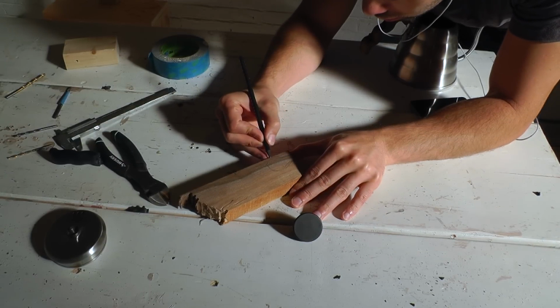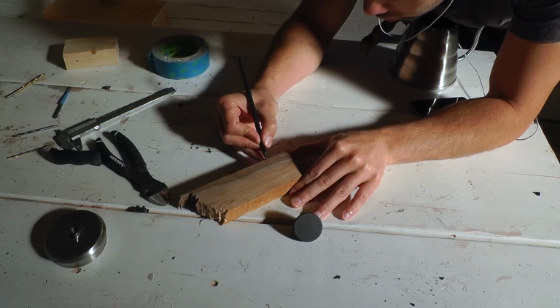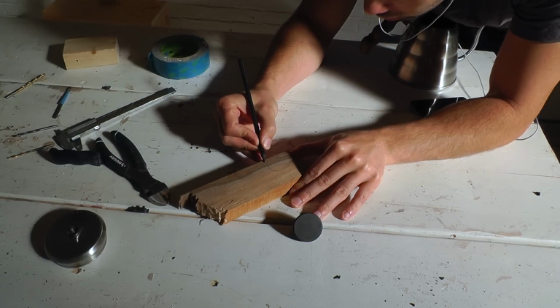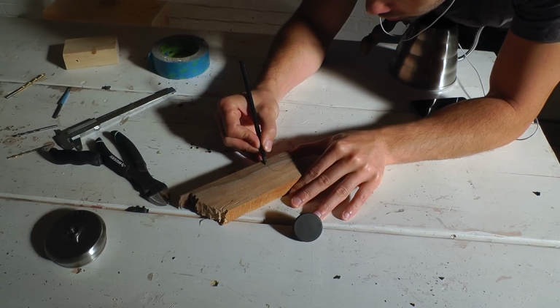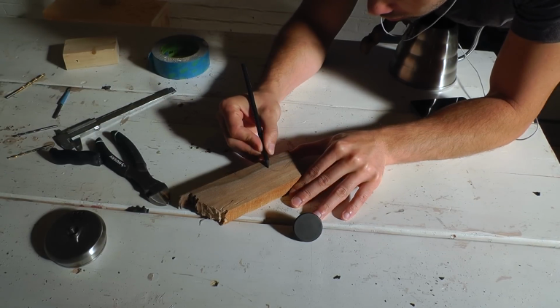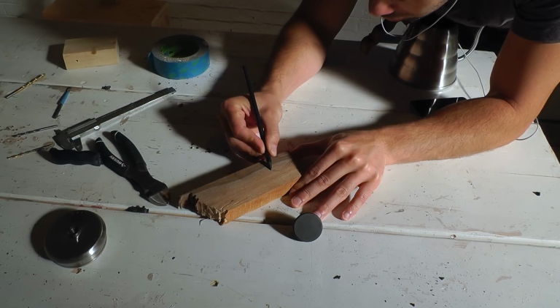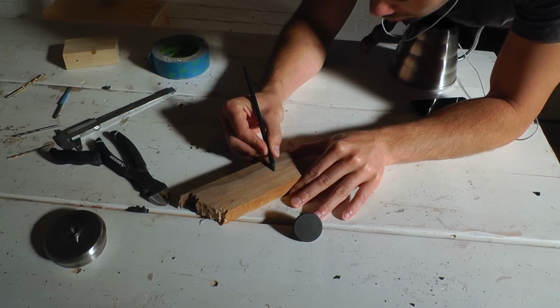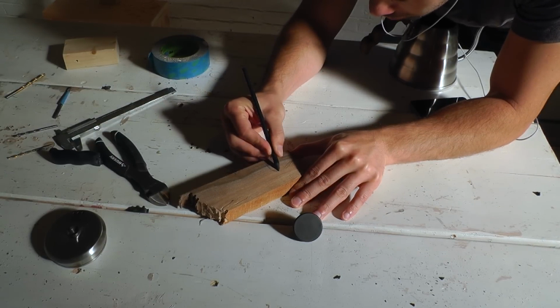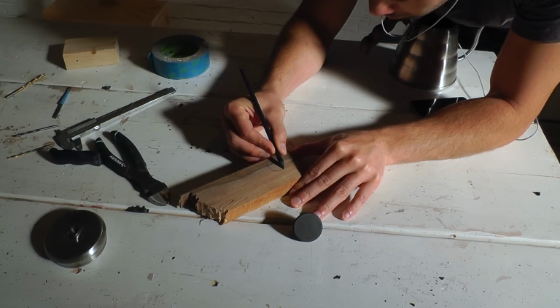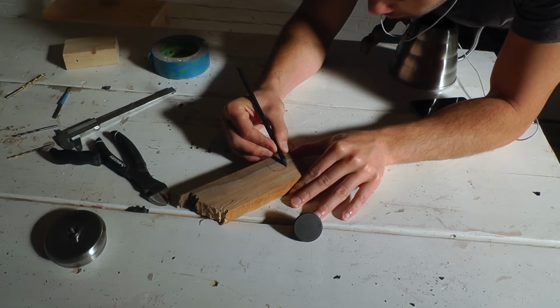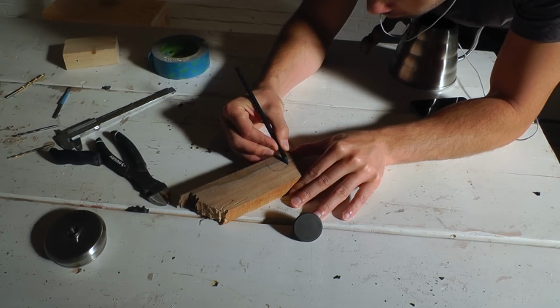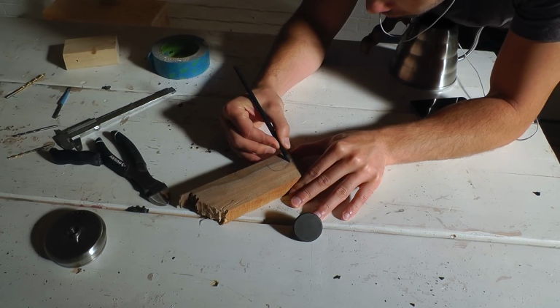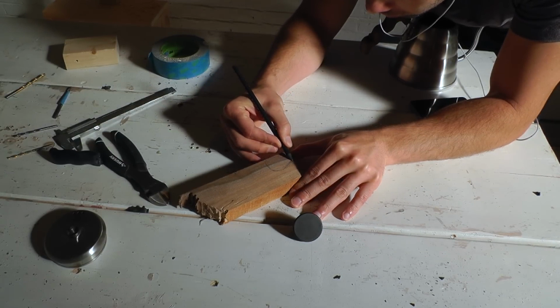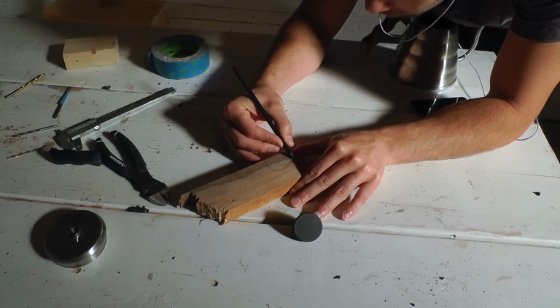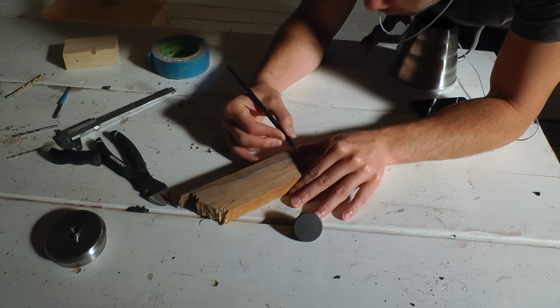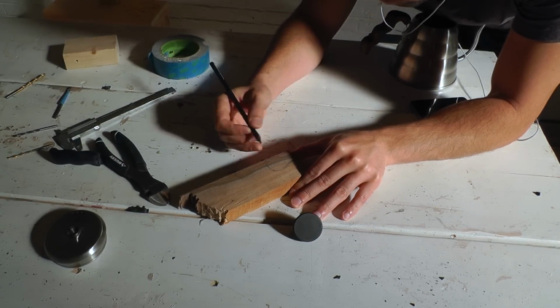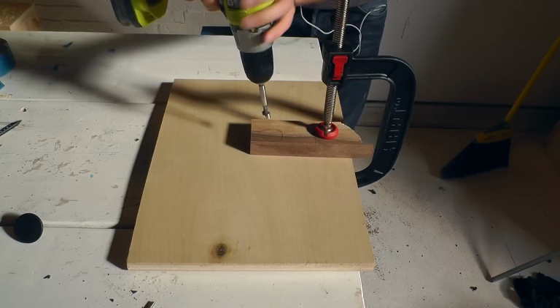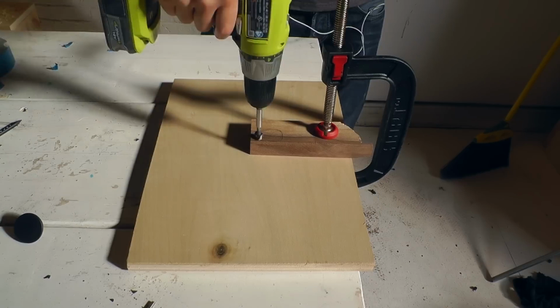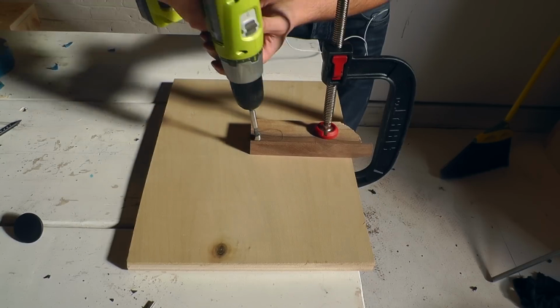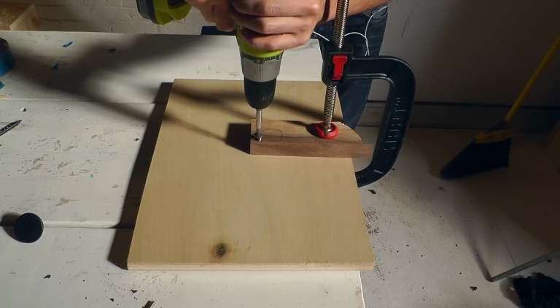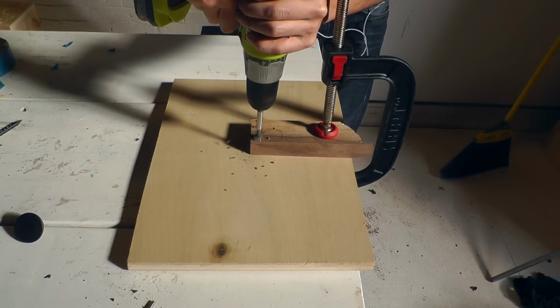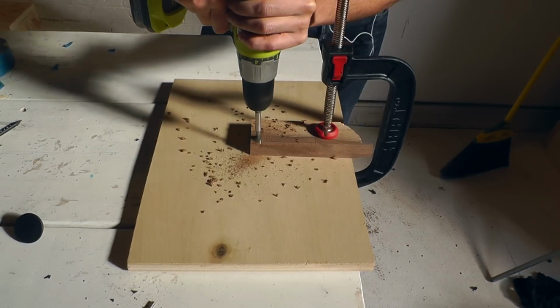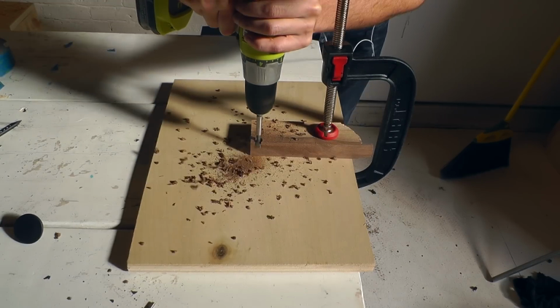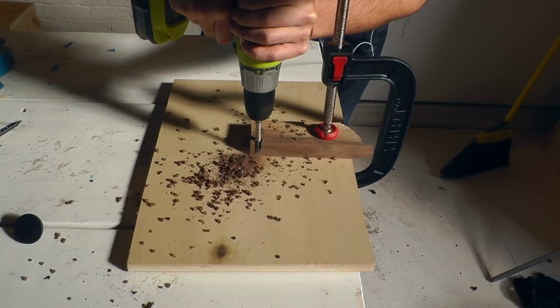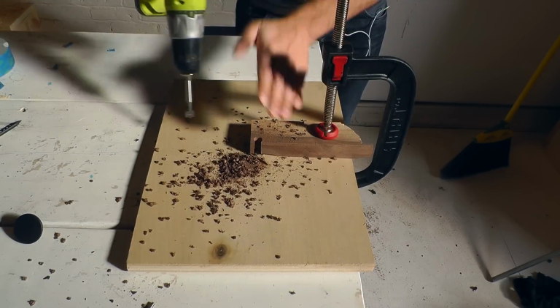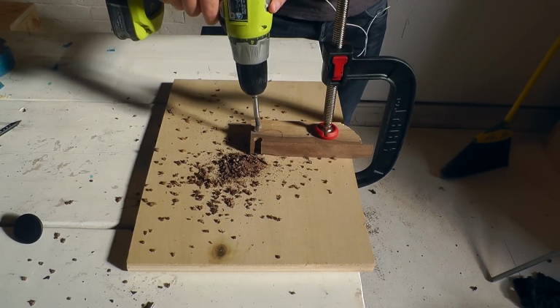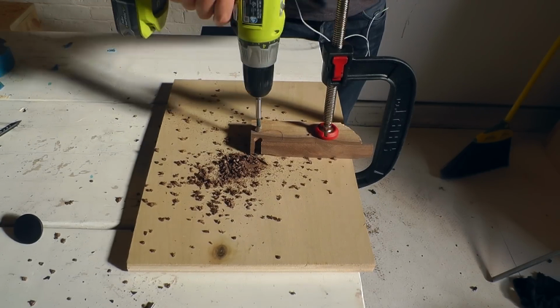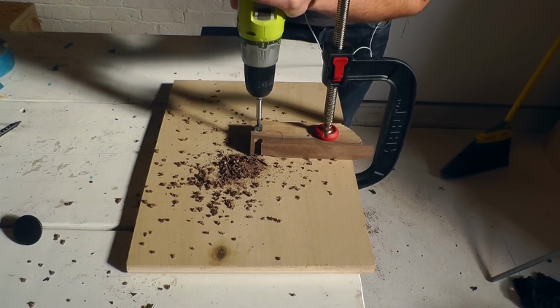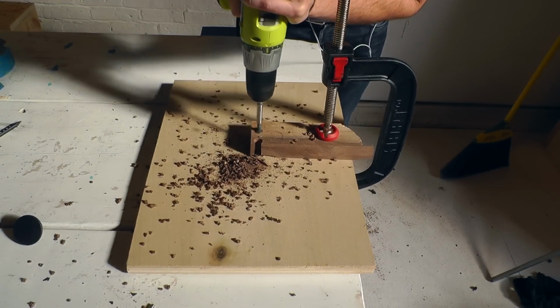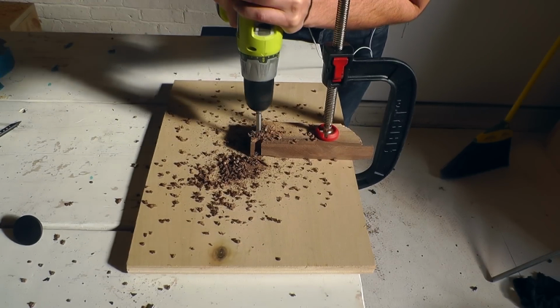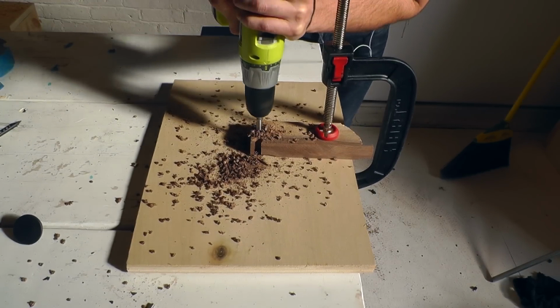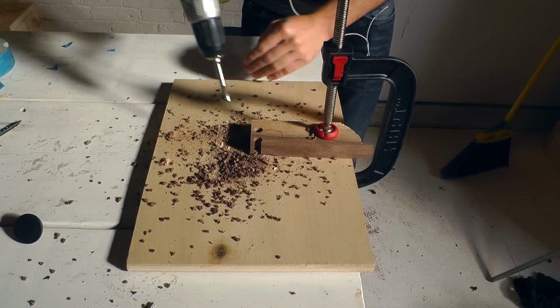I didn't like the shape of the original top handle, so I drew a new one and then cut it out the same way.